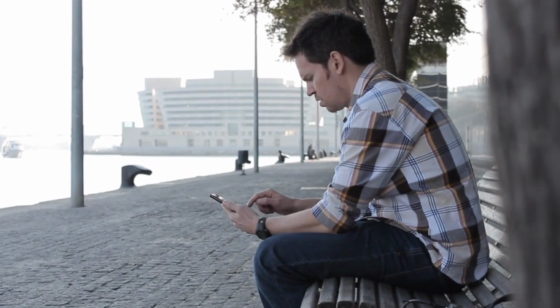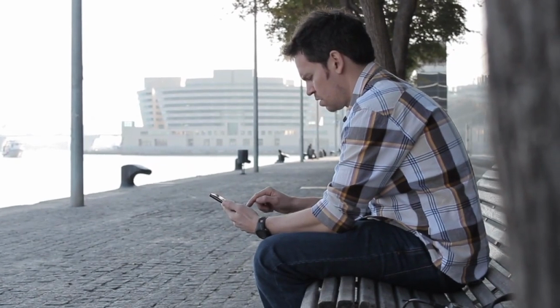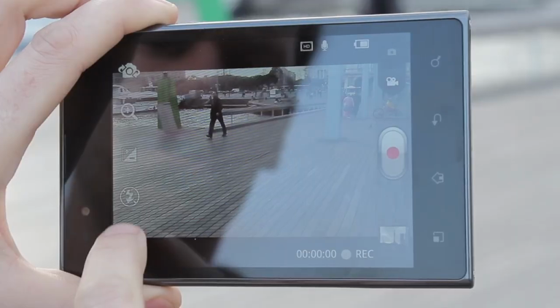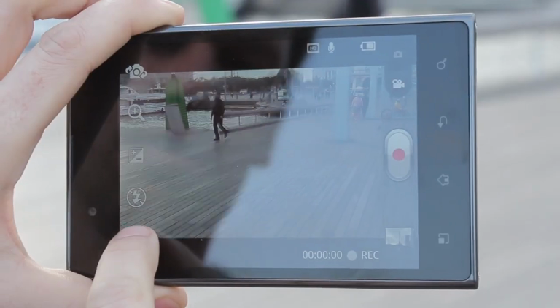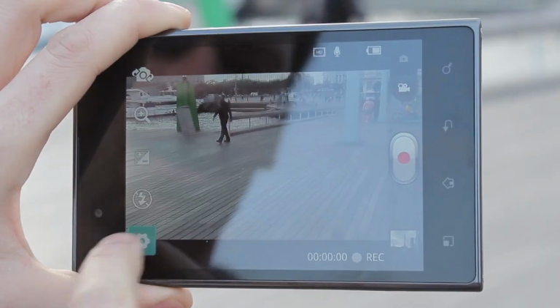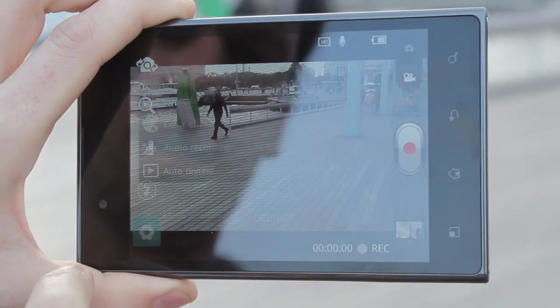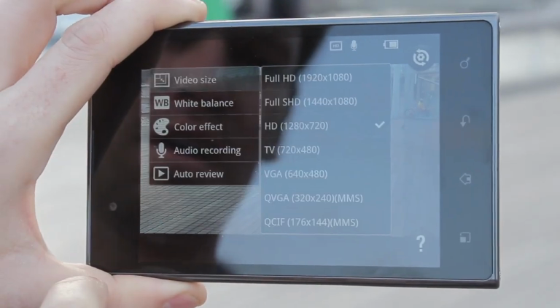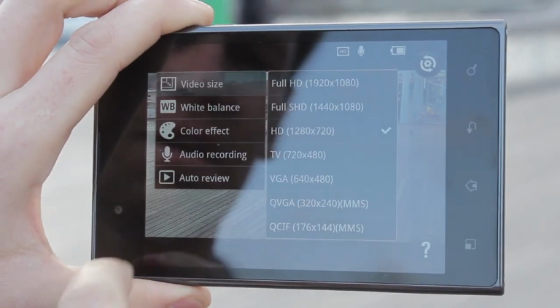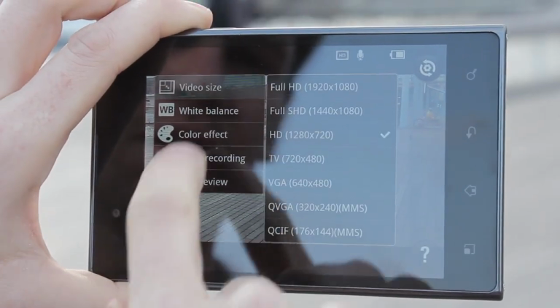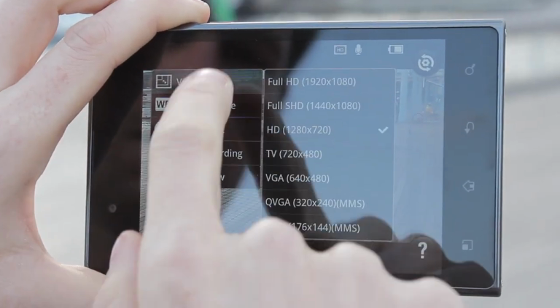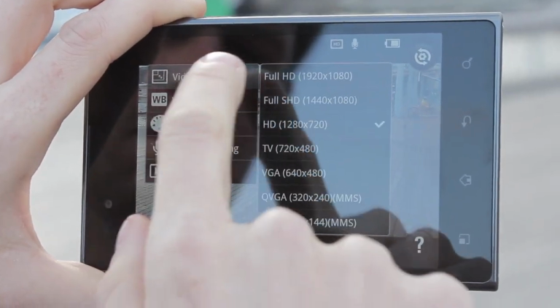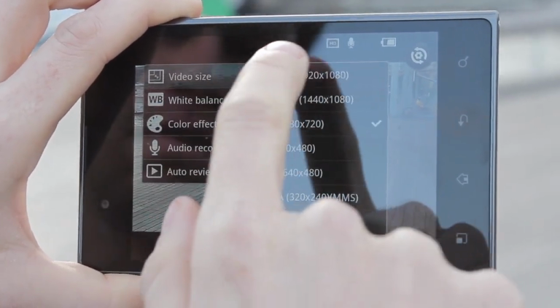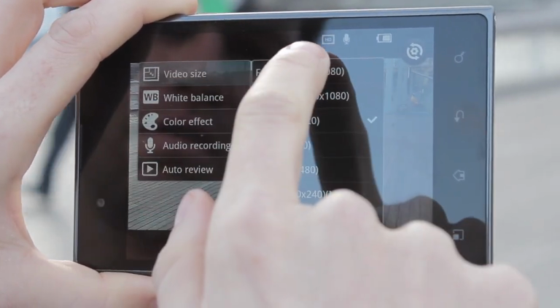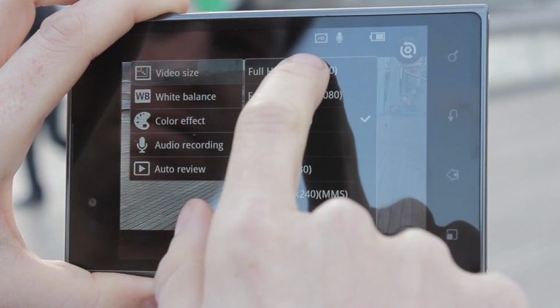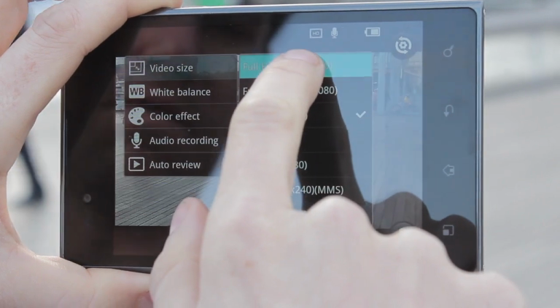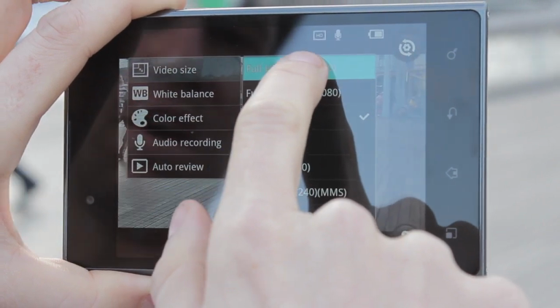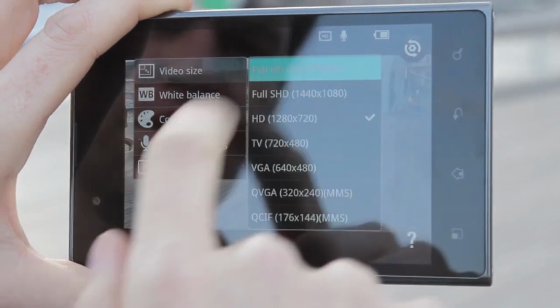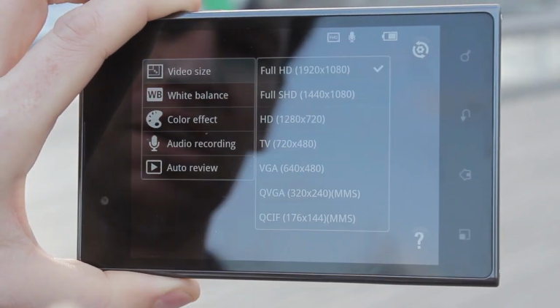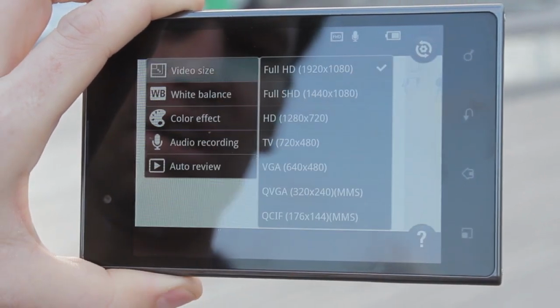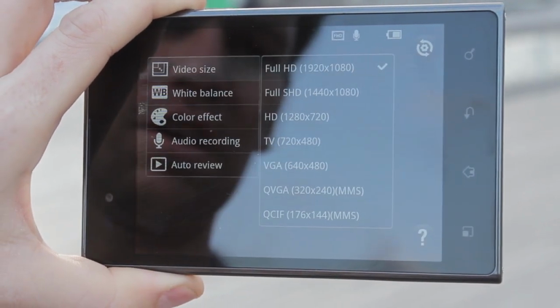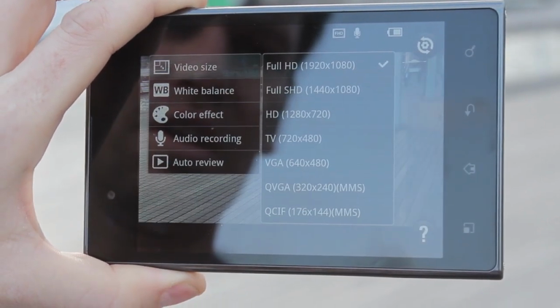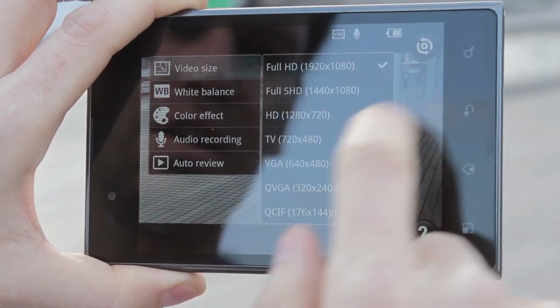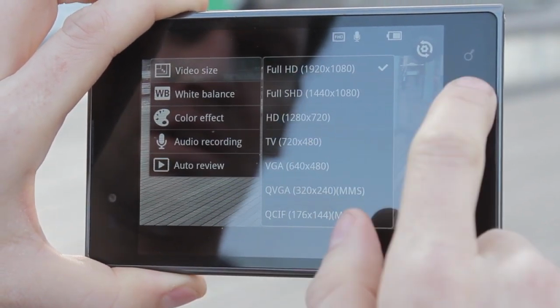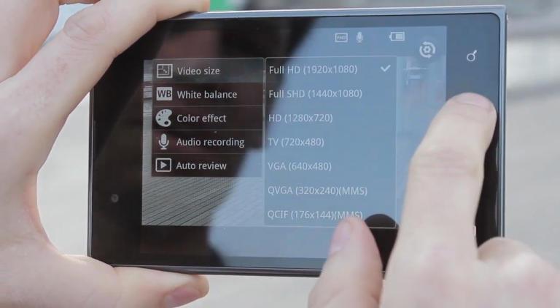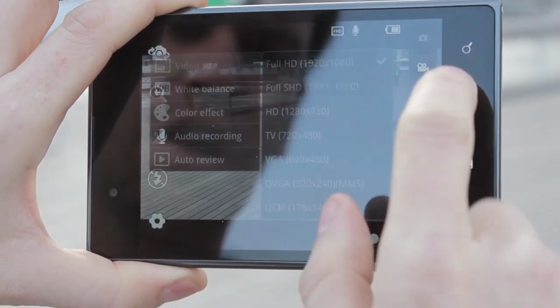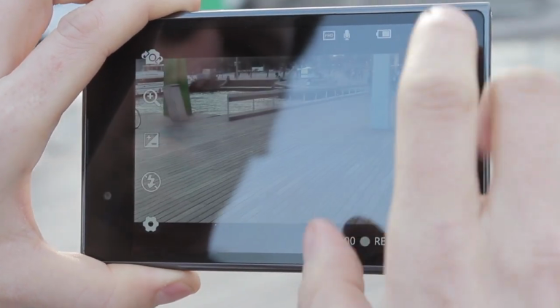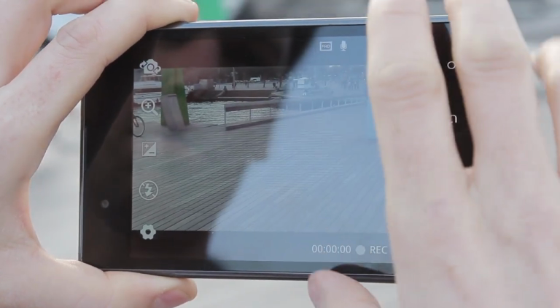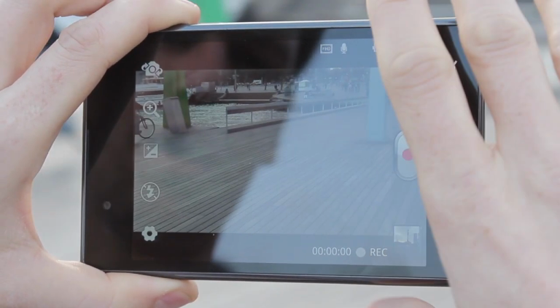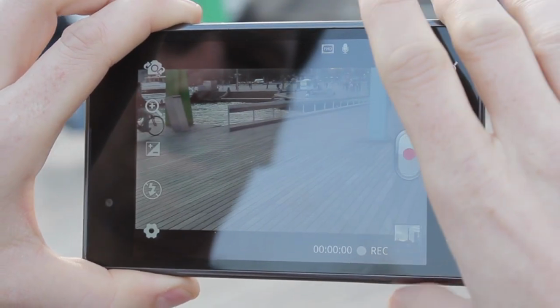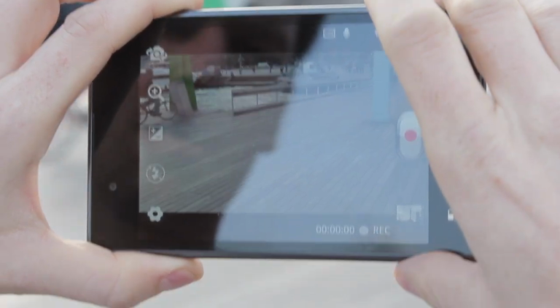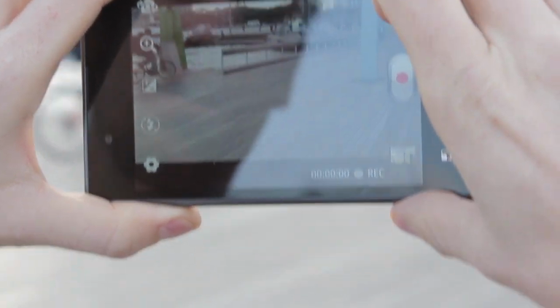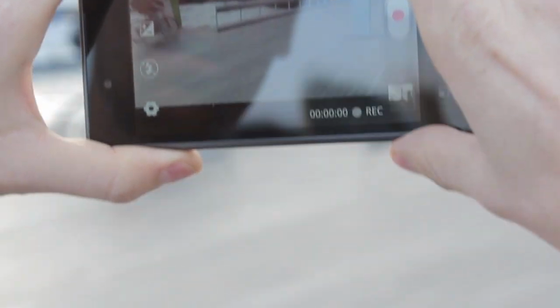The camera can also record video in various qualities and sizes, including 1080p Full HD.